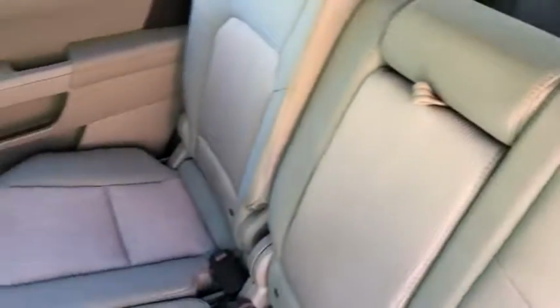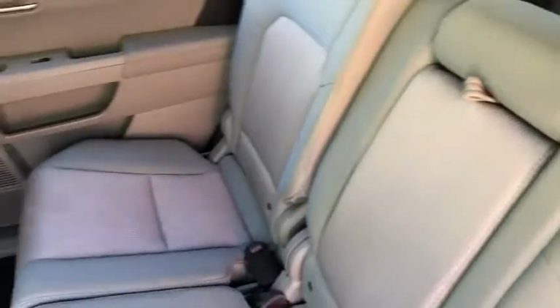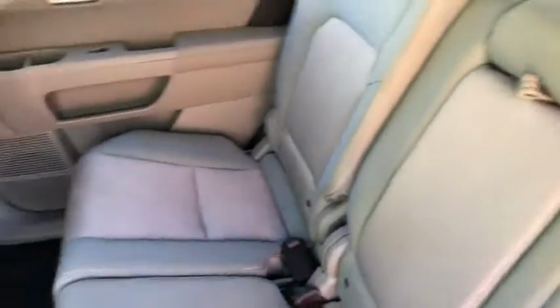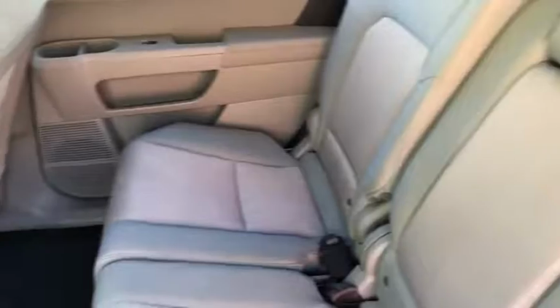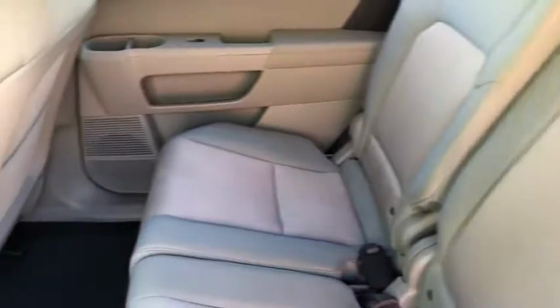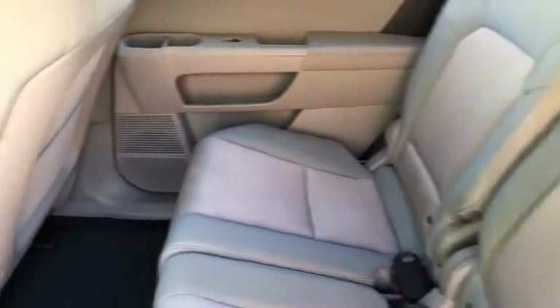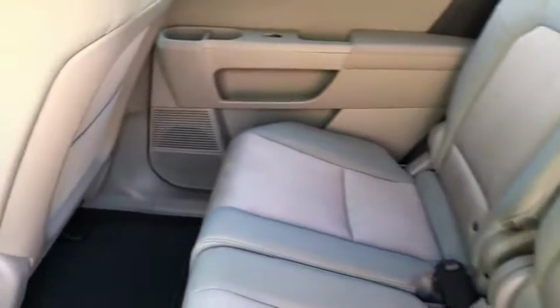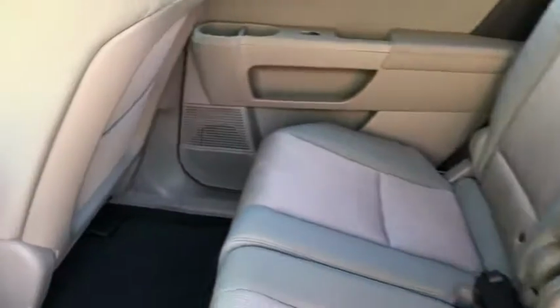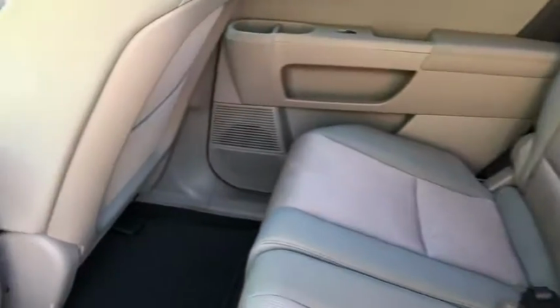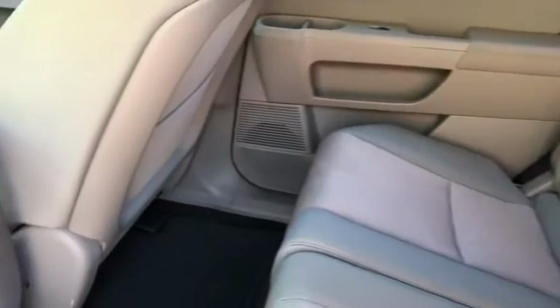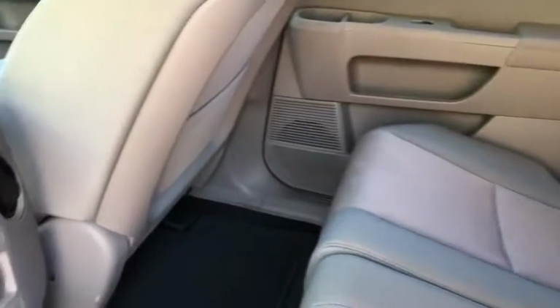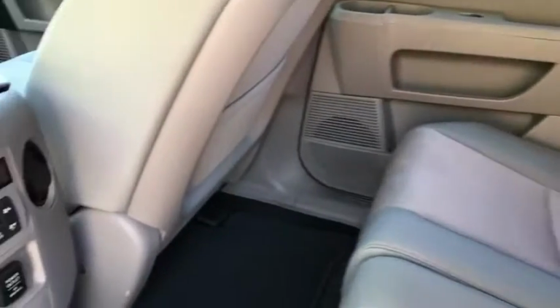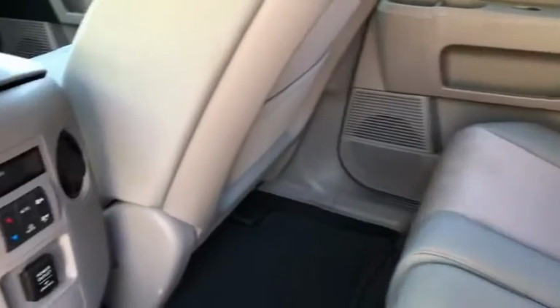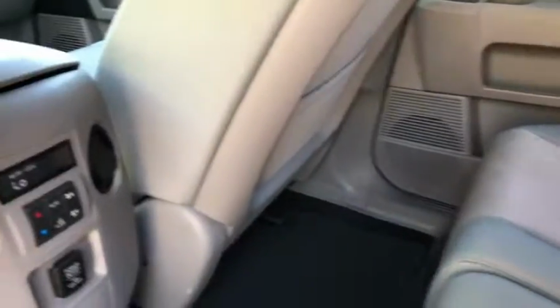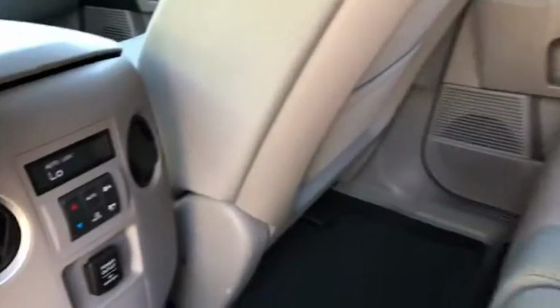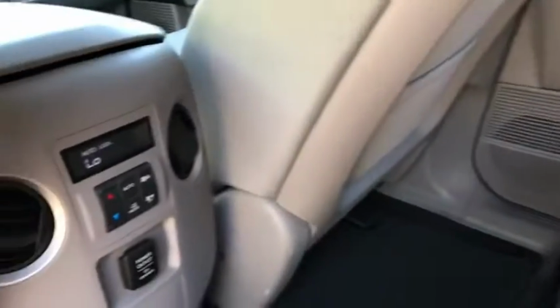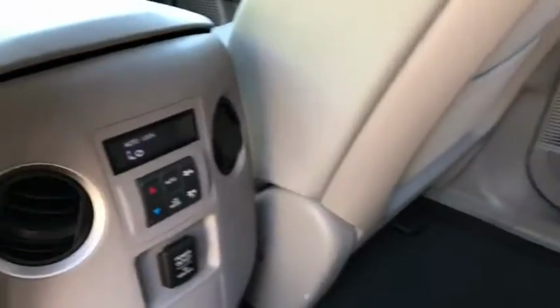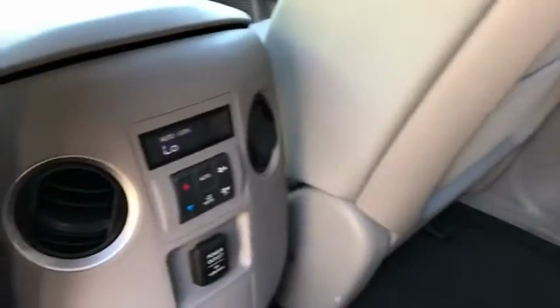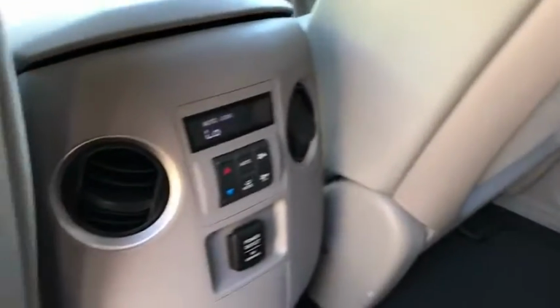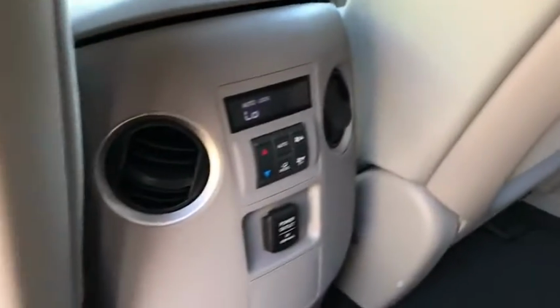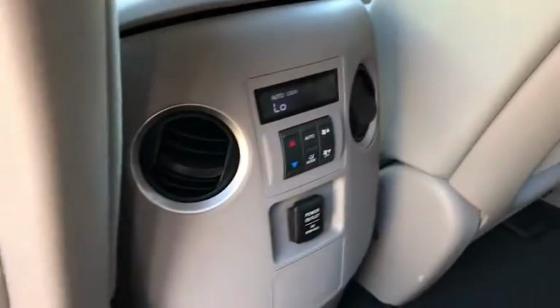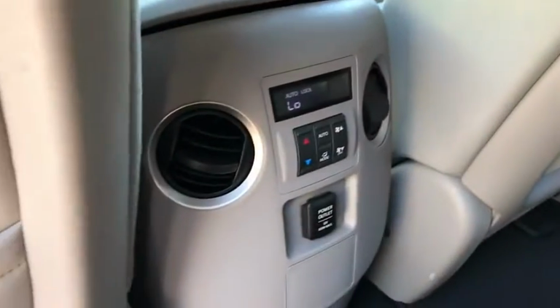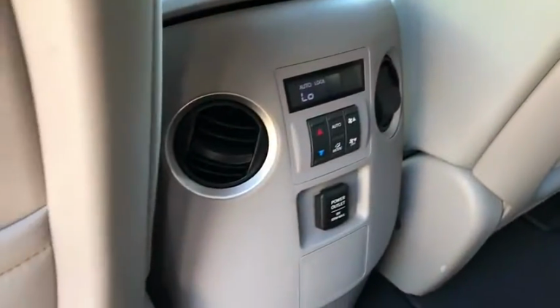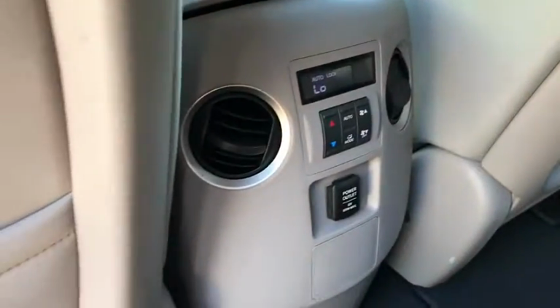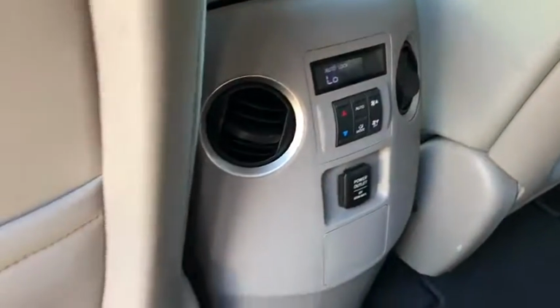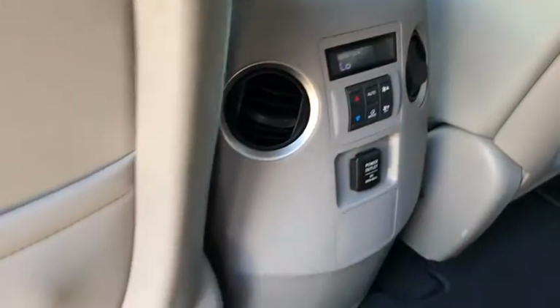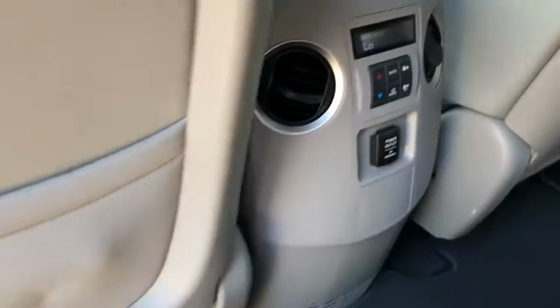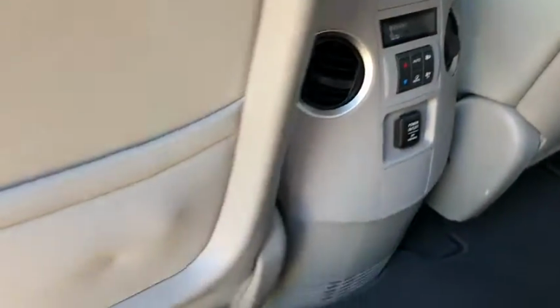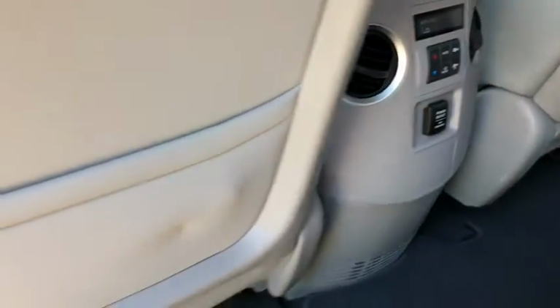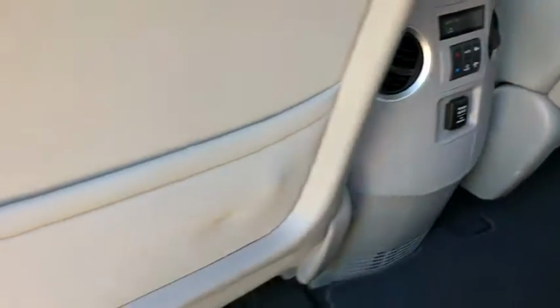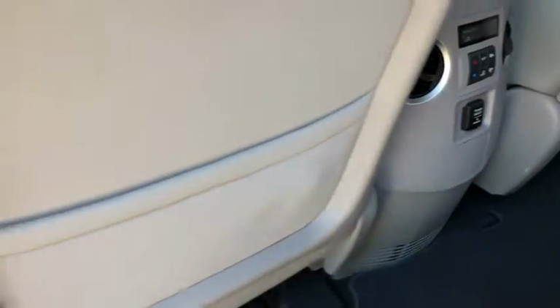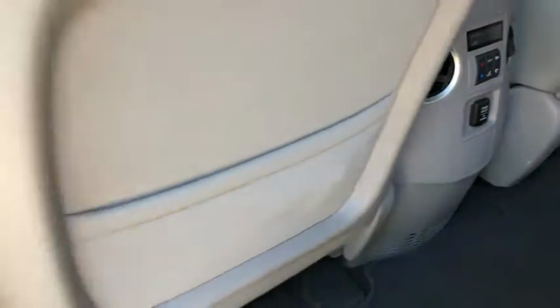Tachometer. Overhead console. Power driver's seat. Come see the car for yourself.